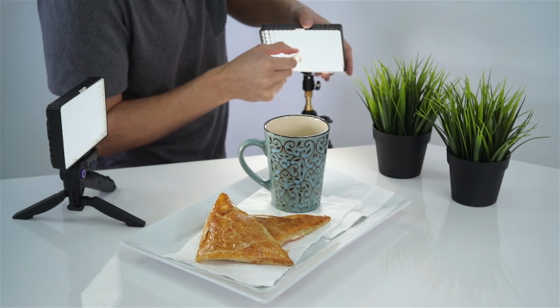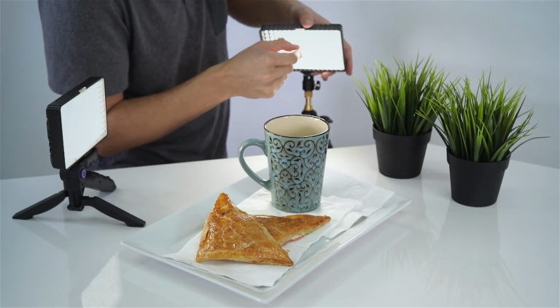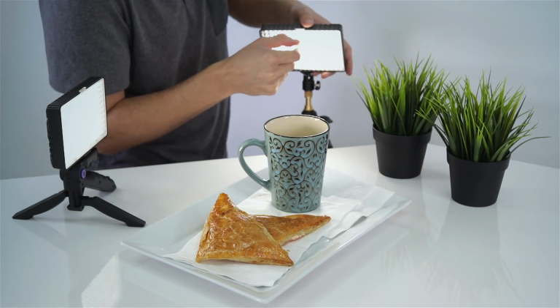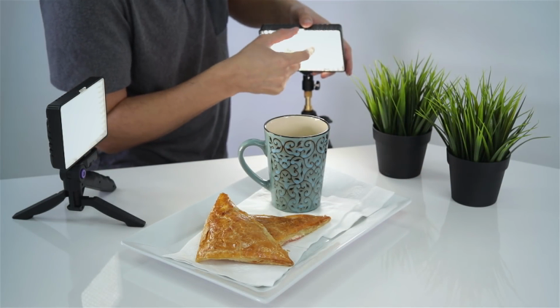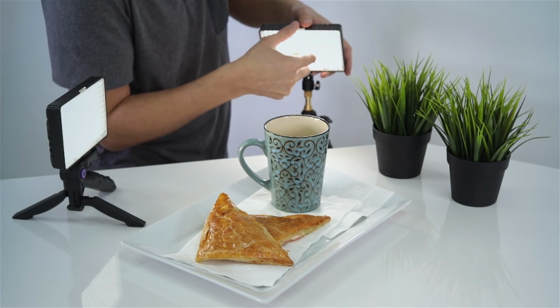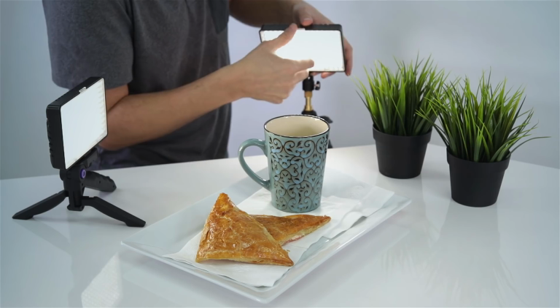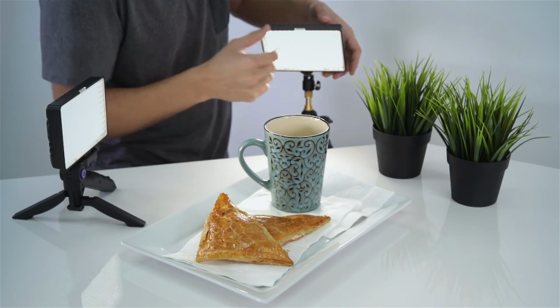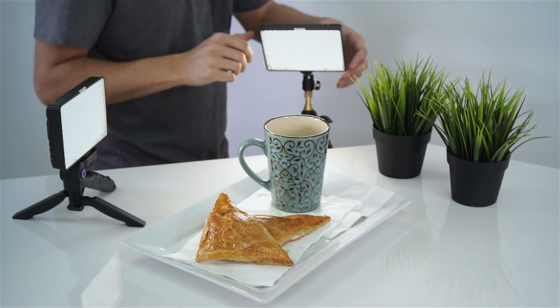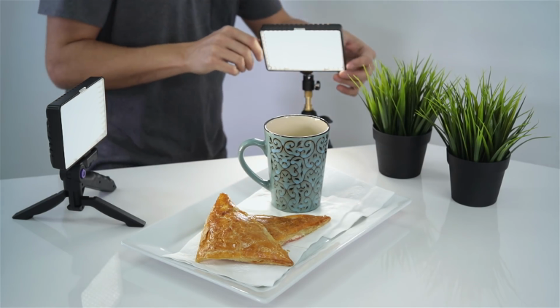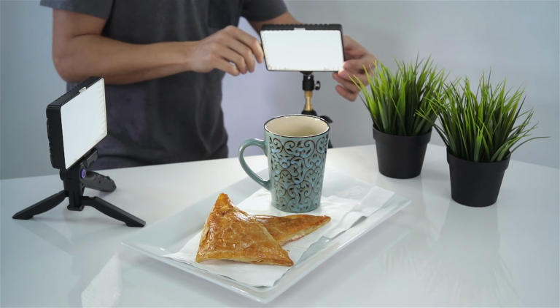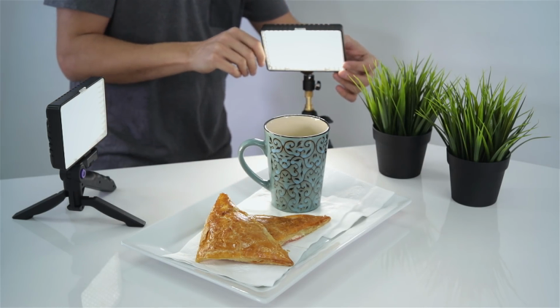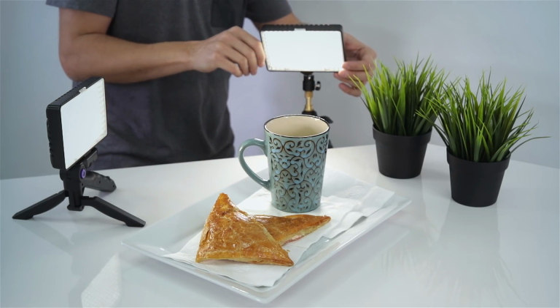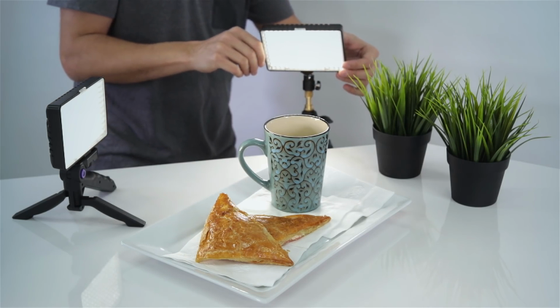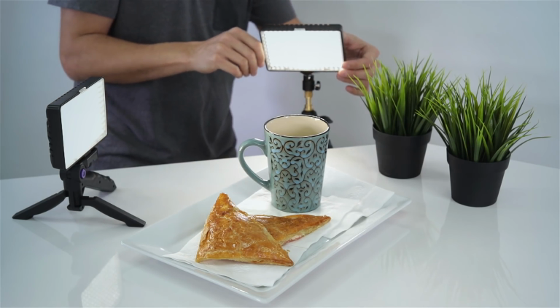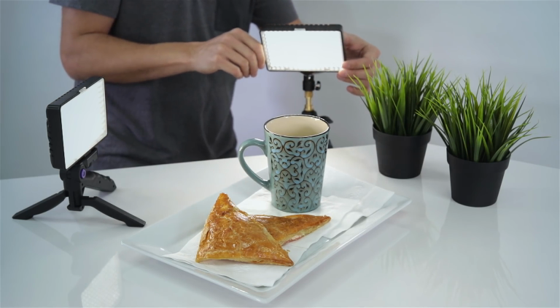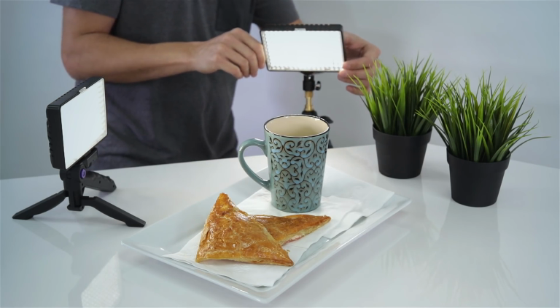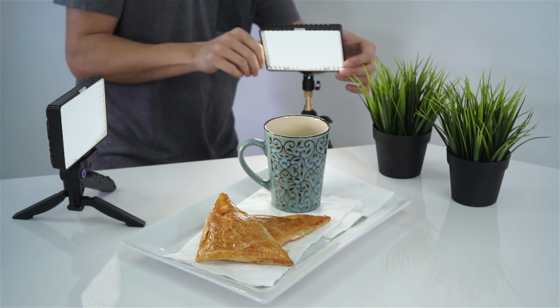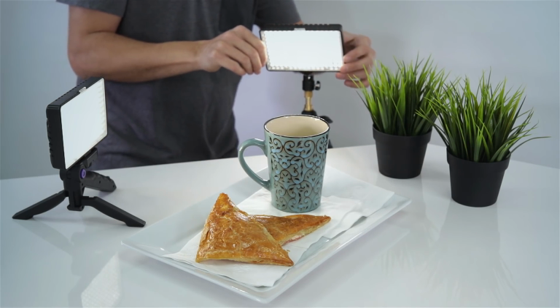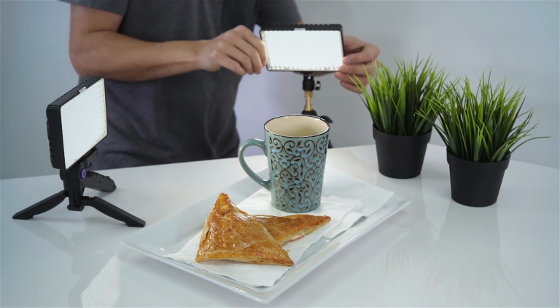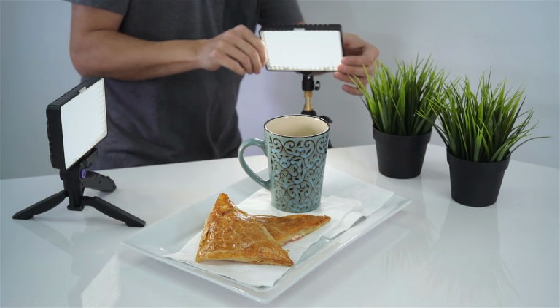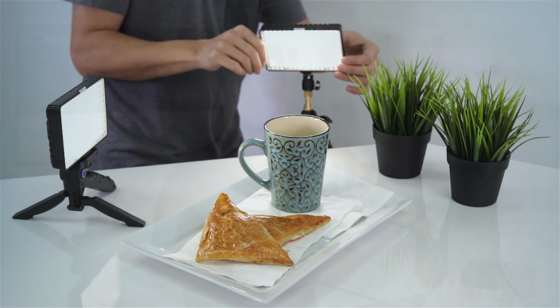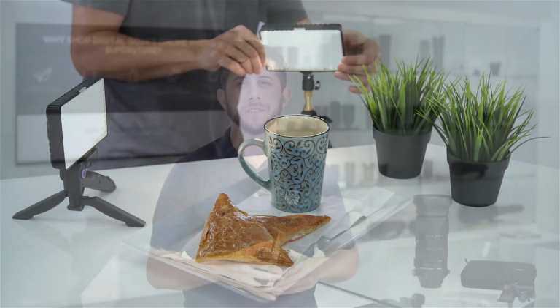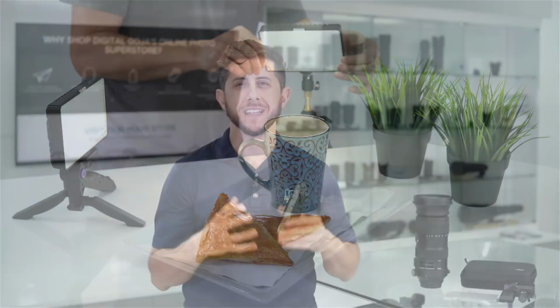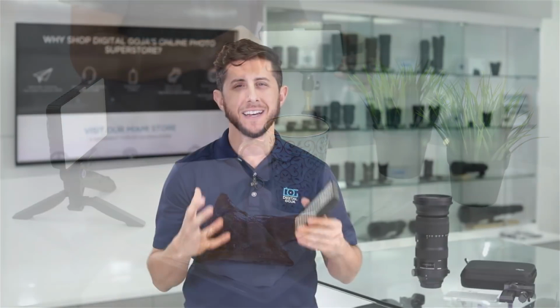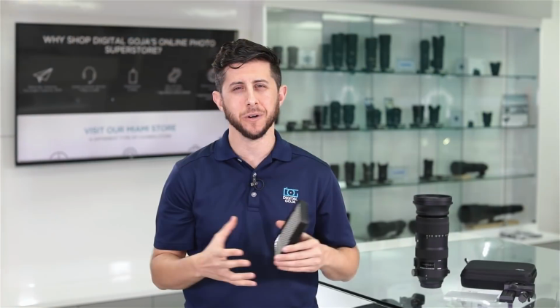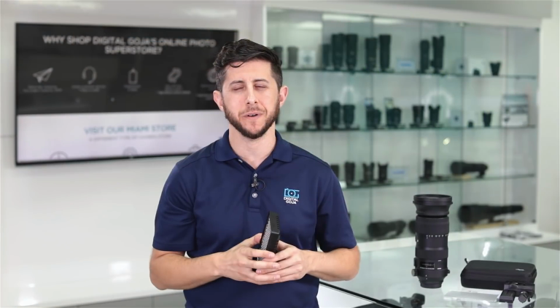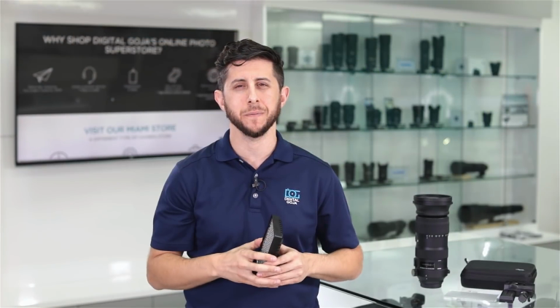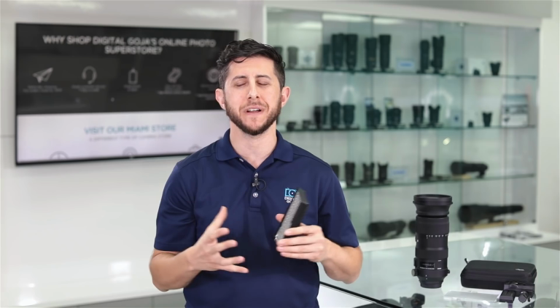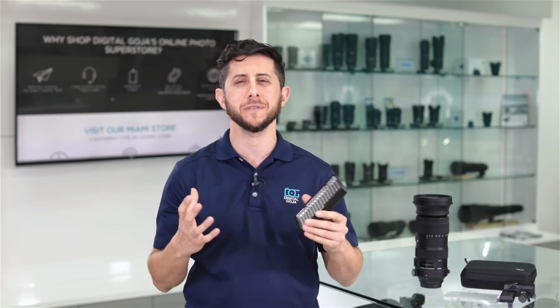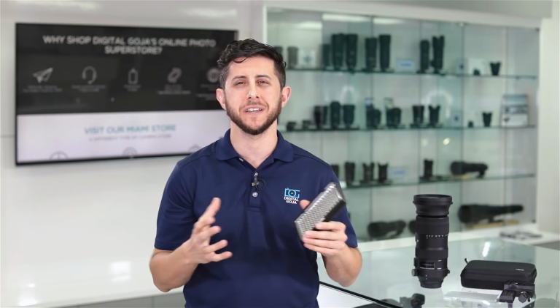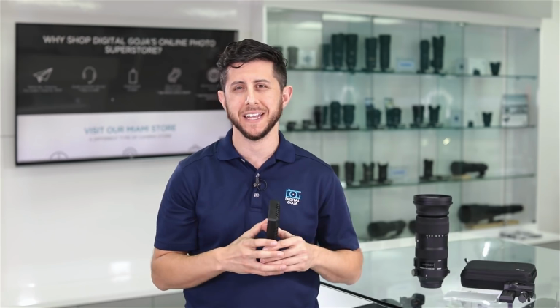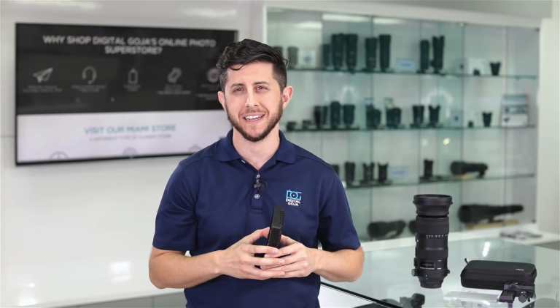And you get a soft frosted diffuser and colored gel. So if you're looking for an easy to use, high quality LED light source, look no further than the Altura Photo Professional Video Light Kit.